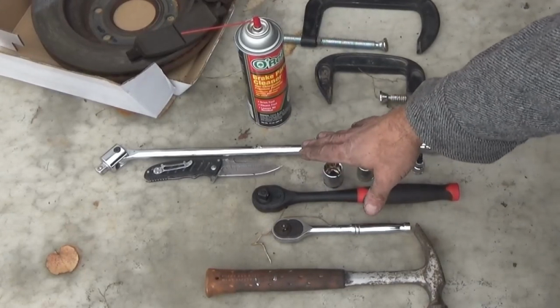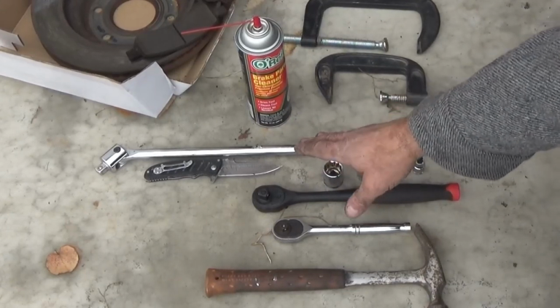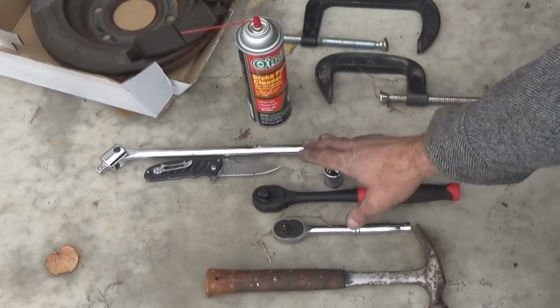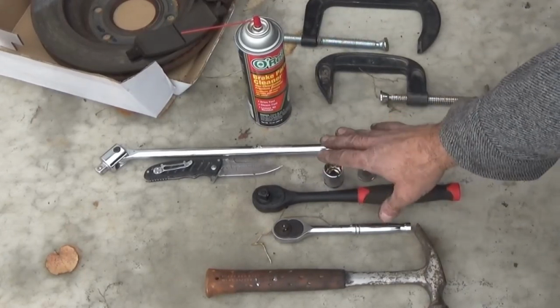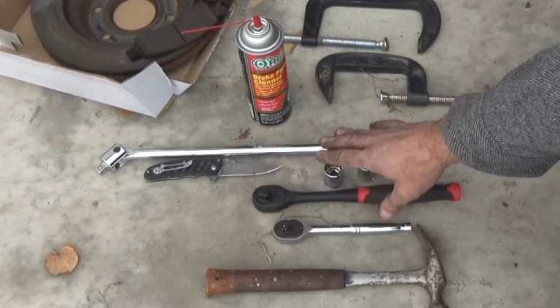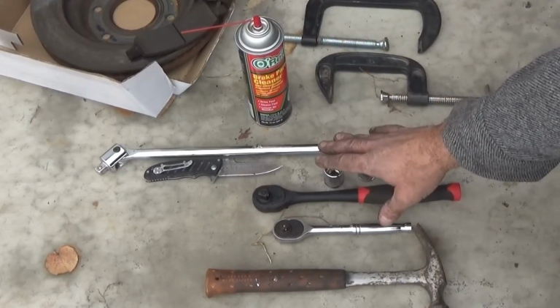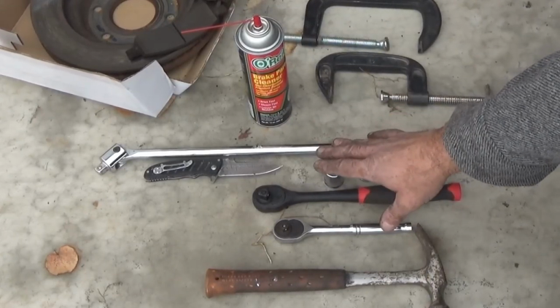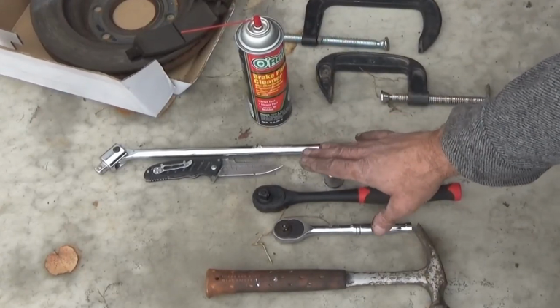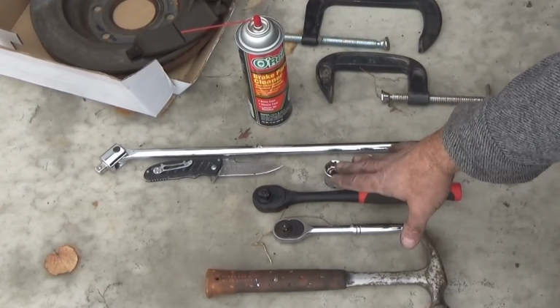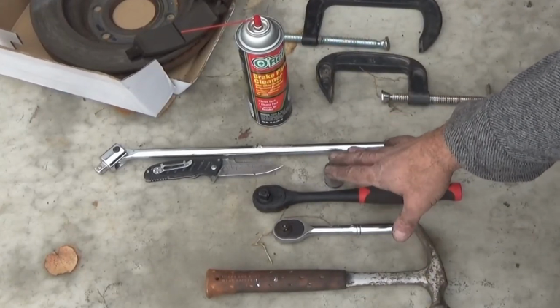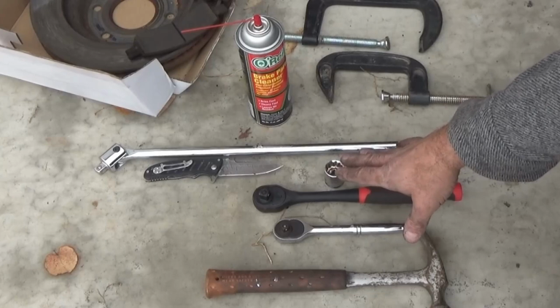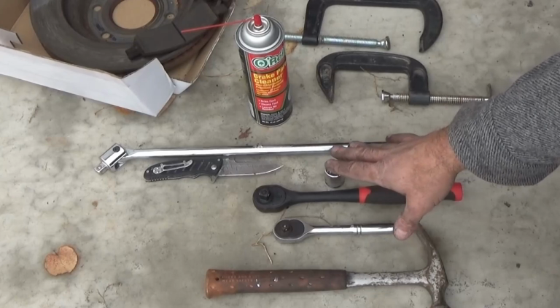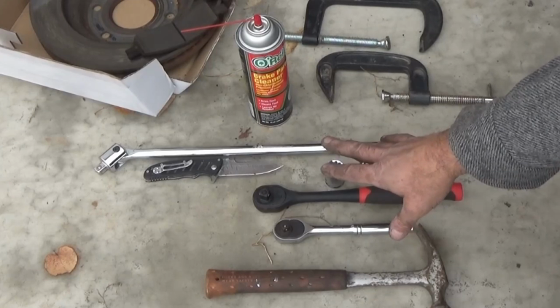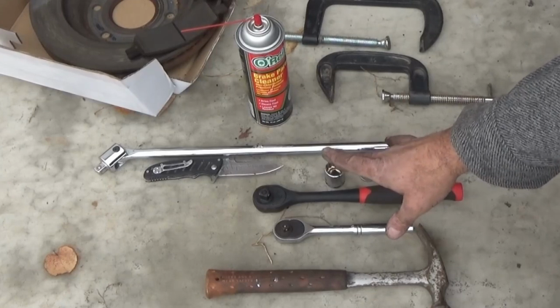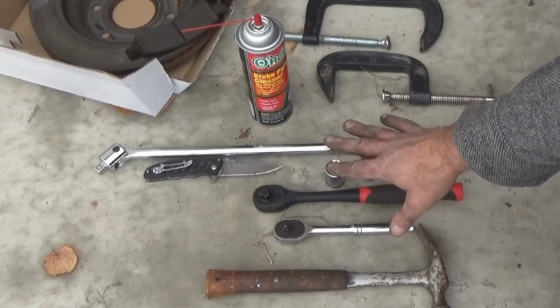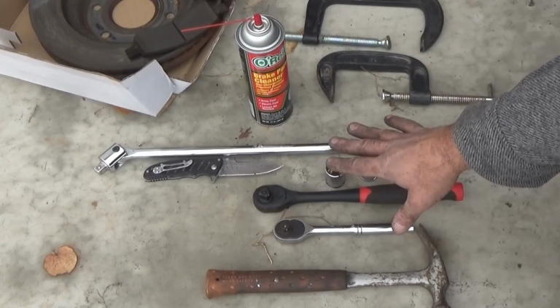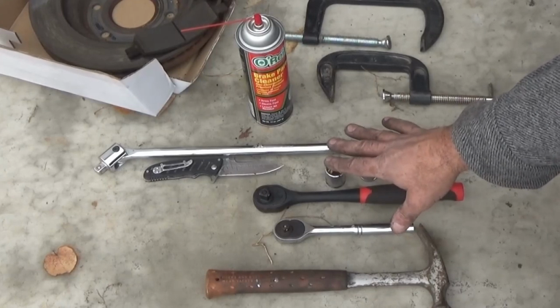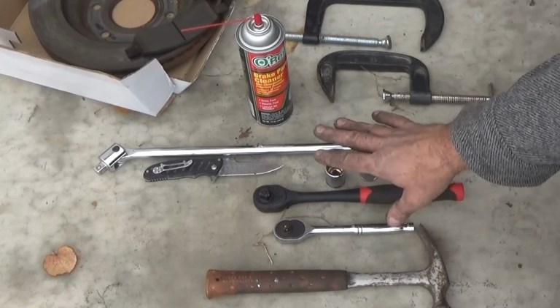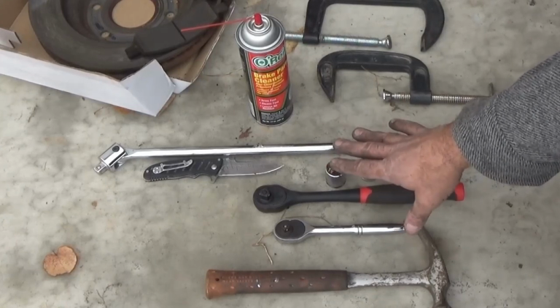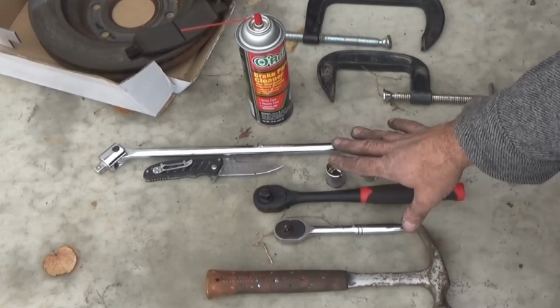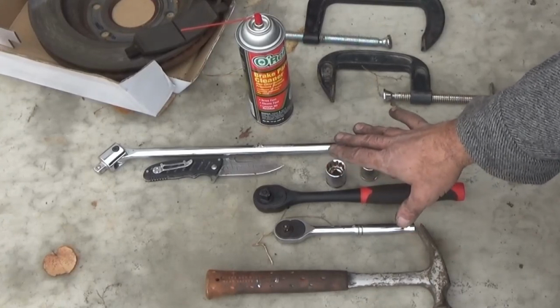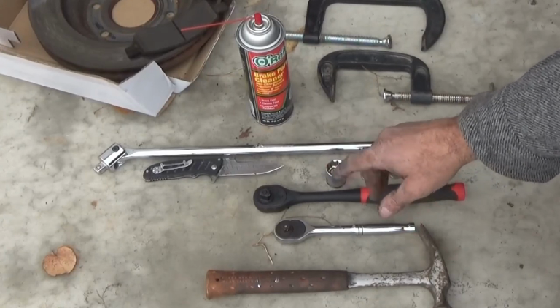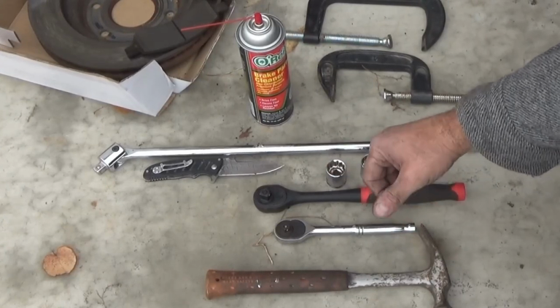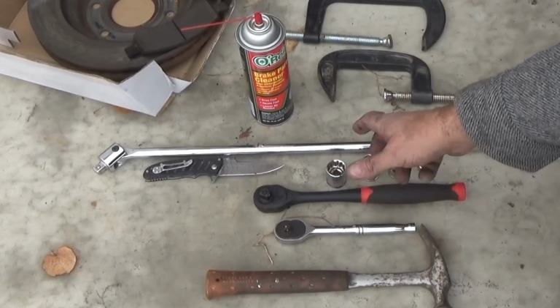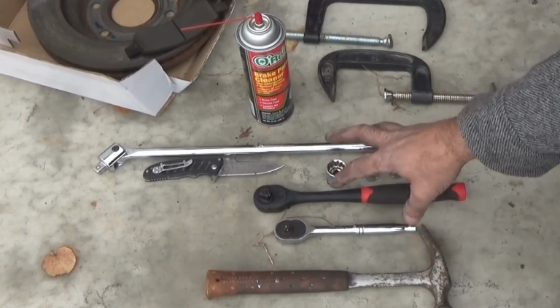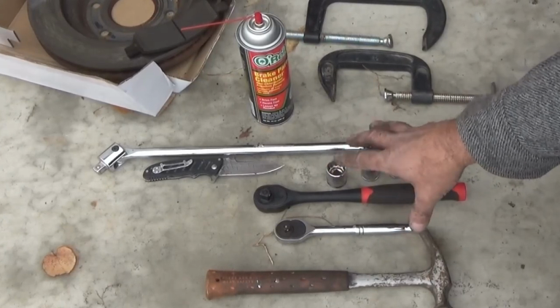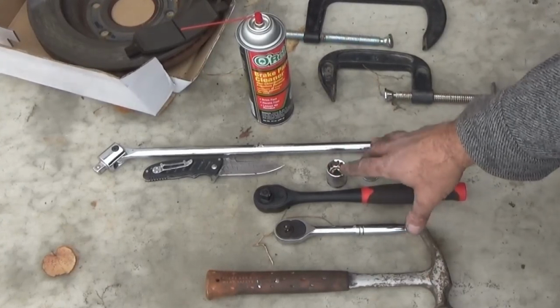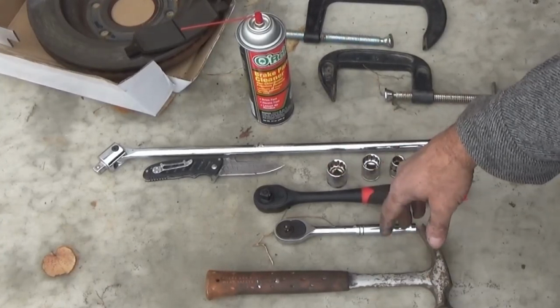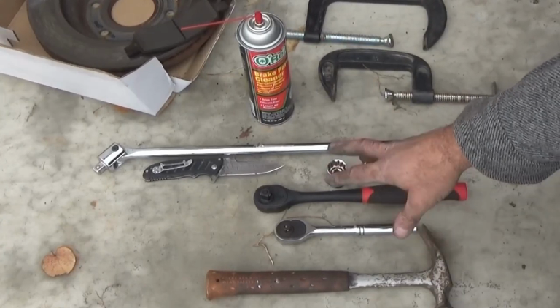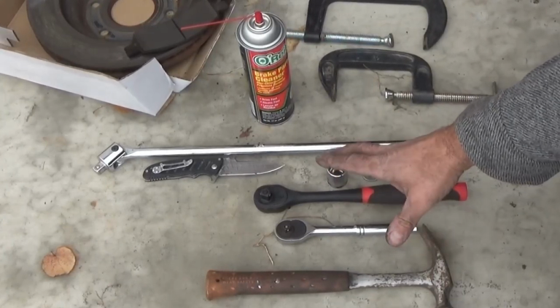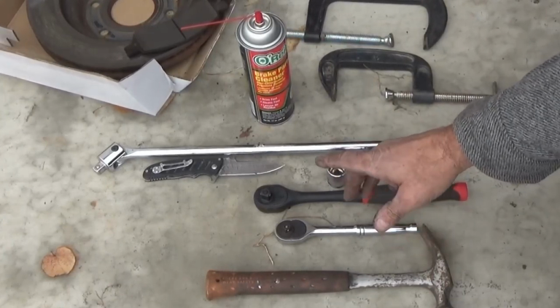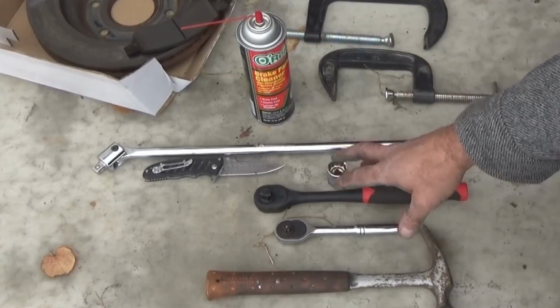Please try to get the hardware kit to go along with that. I always recommend replacing the hardware so the brakes are not noisy and all your components will work as designed.